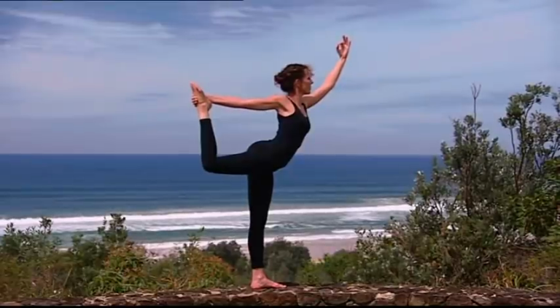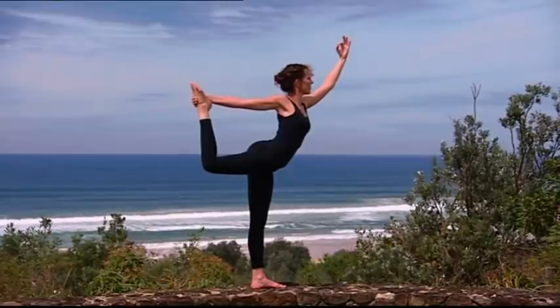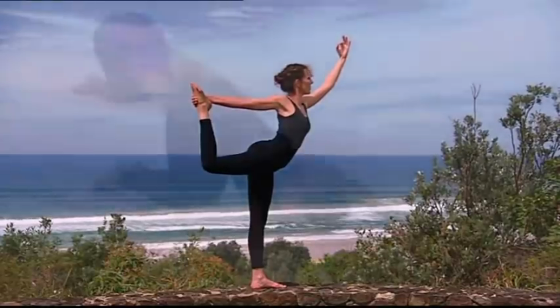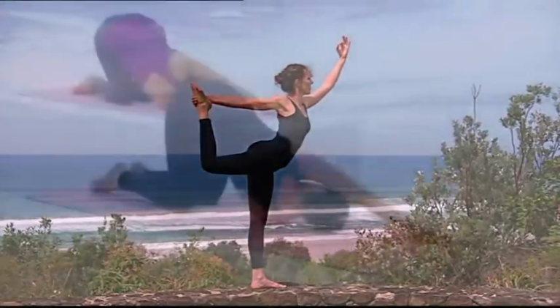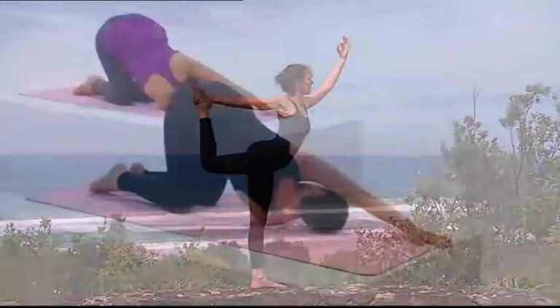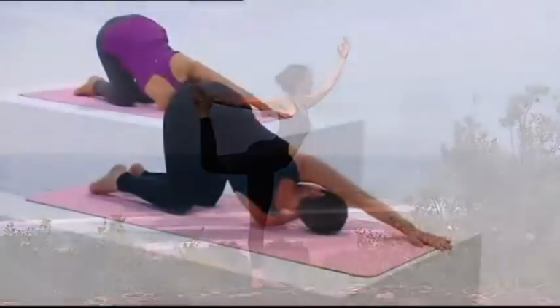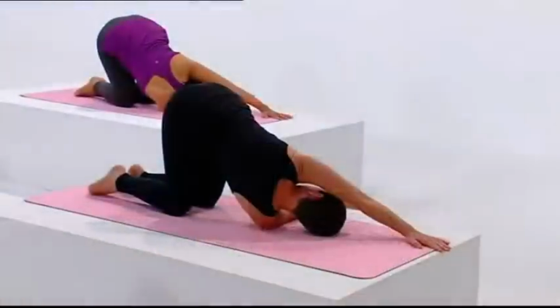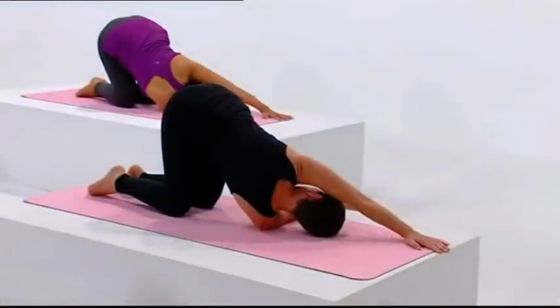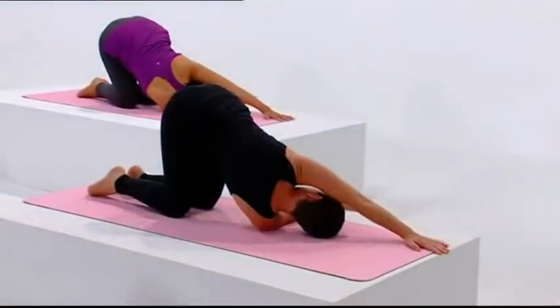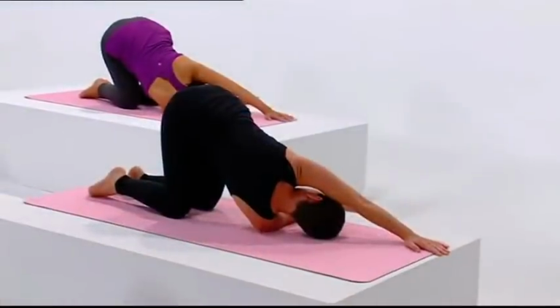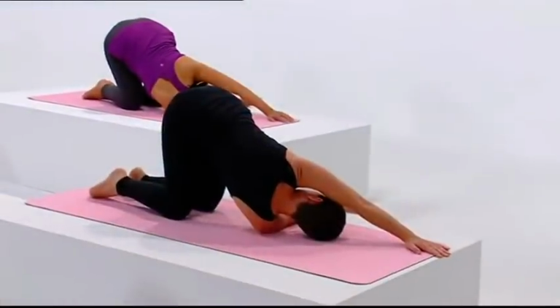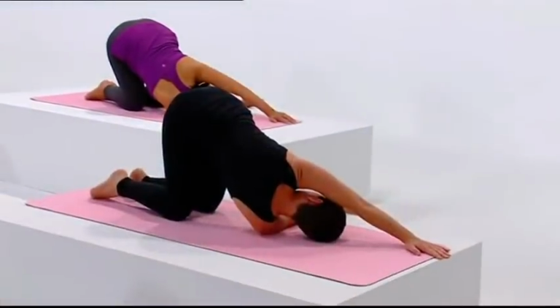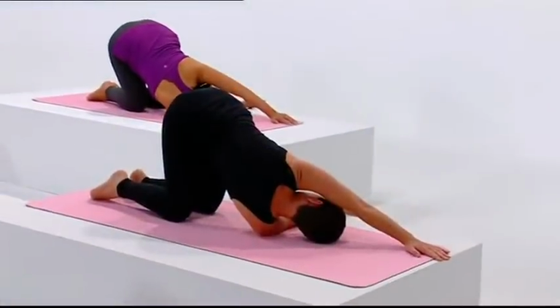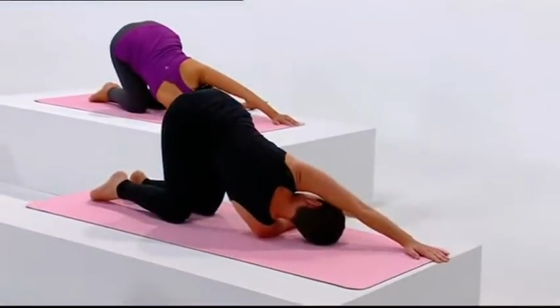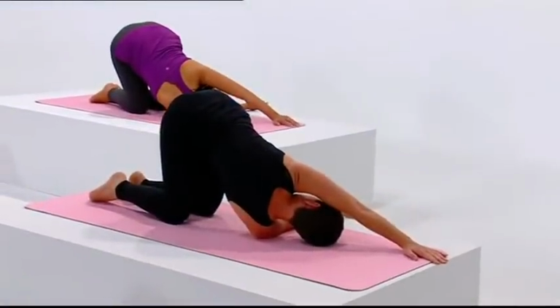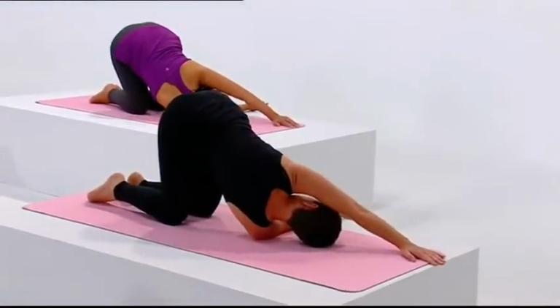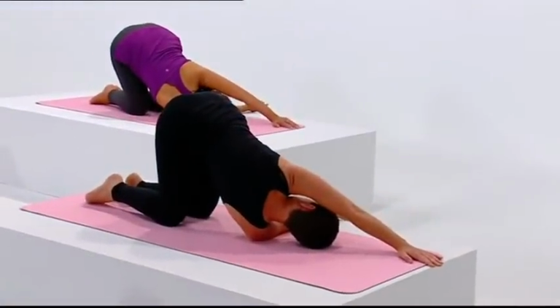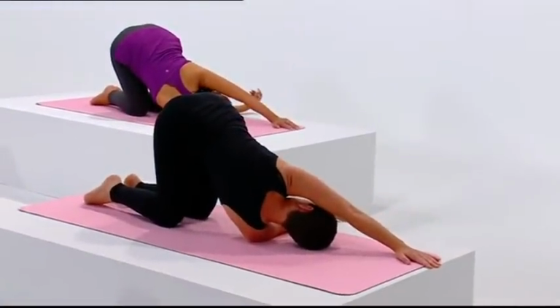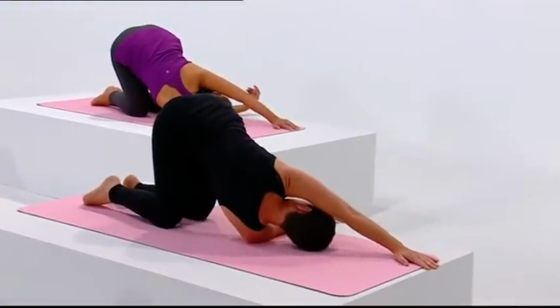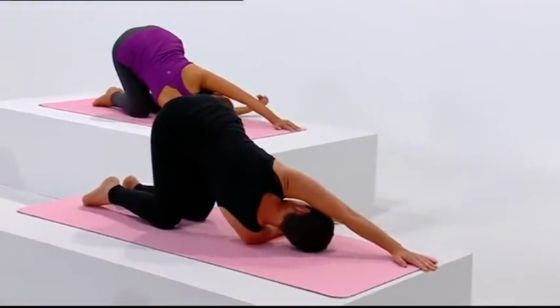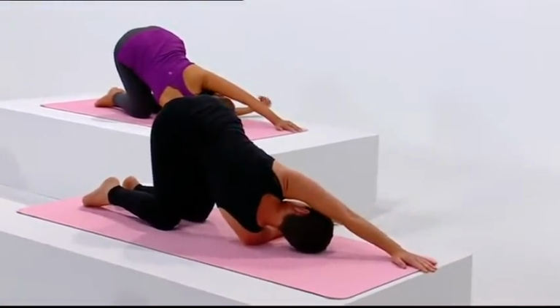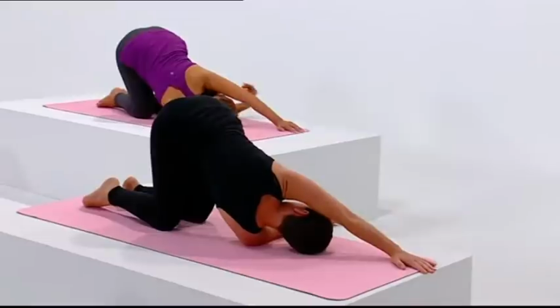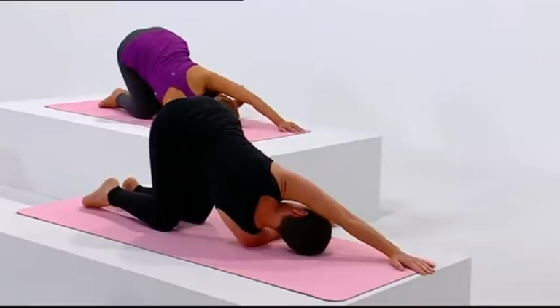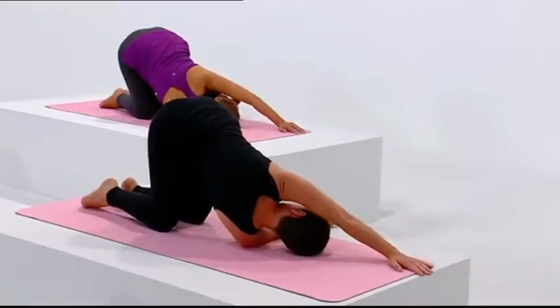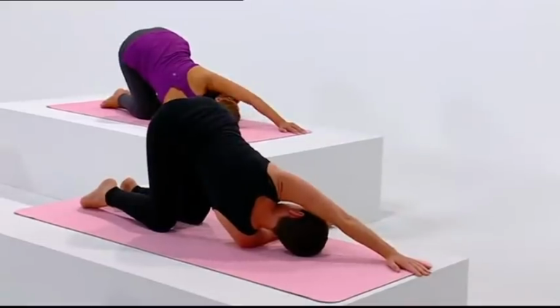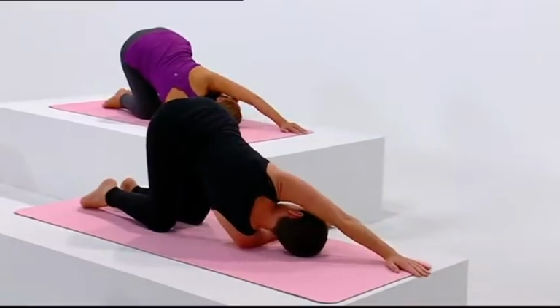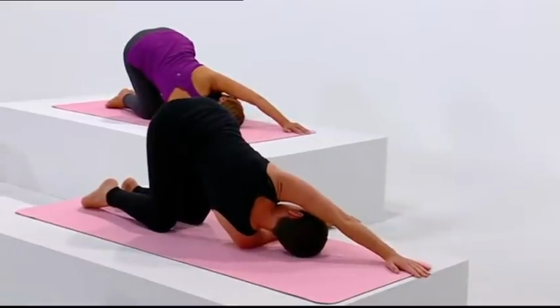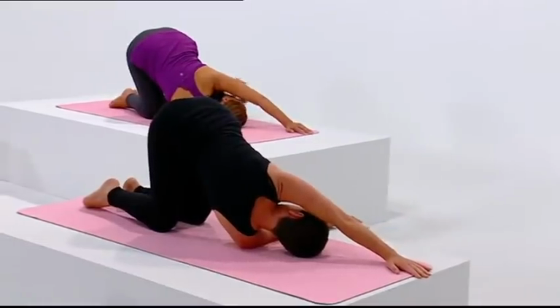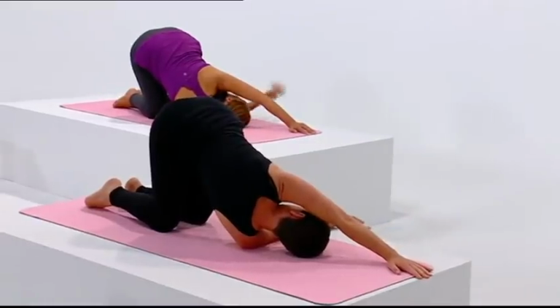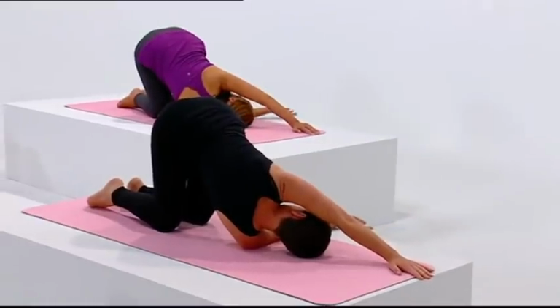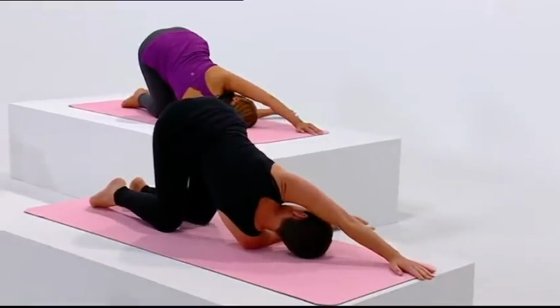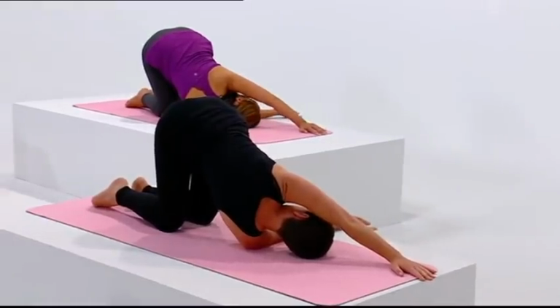If you find that you are tighter on one side of the body in the stretches, then repeat that side twice and hold for extra breaths.